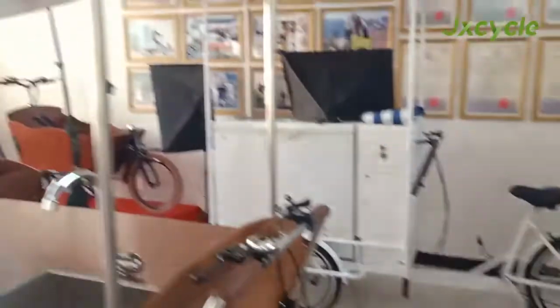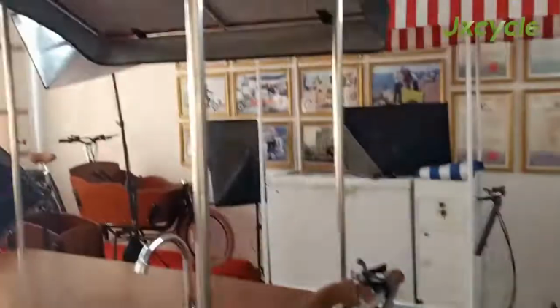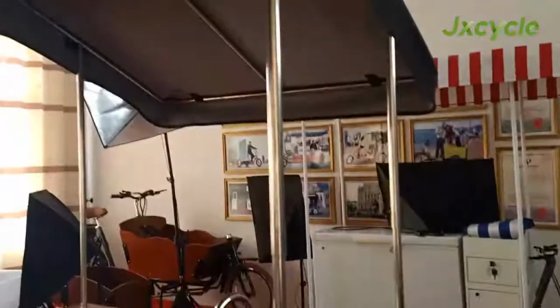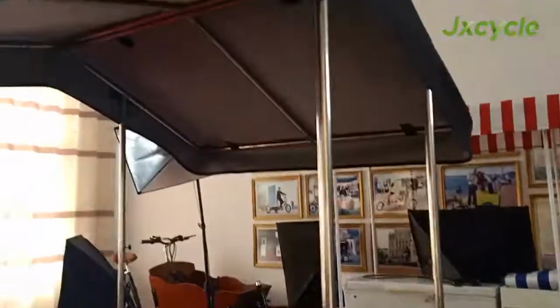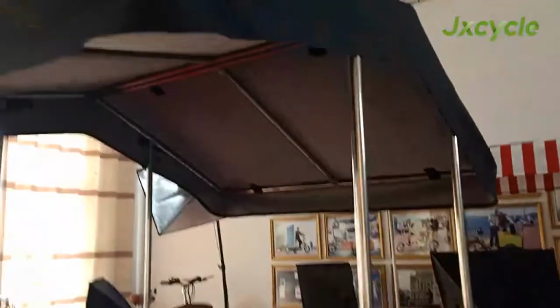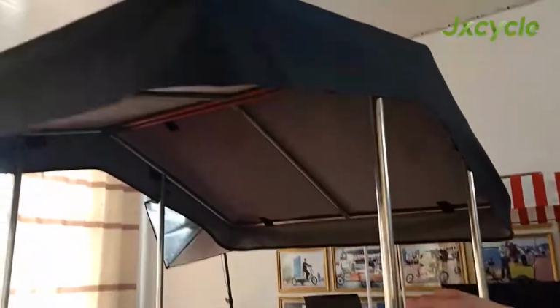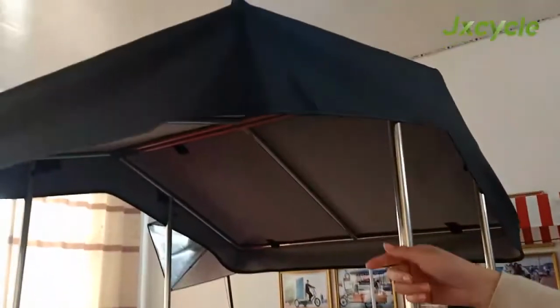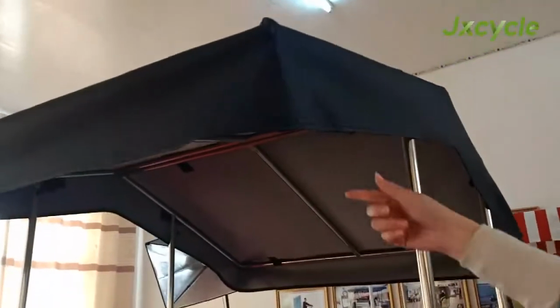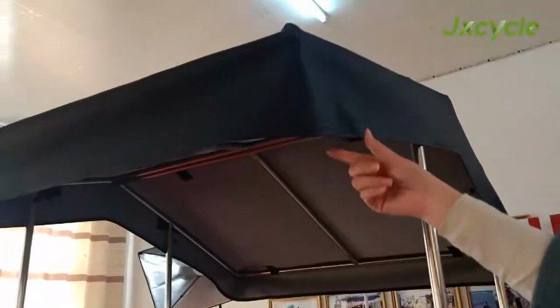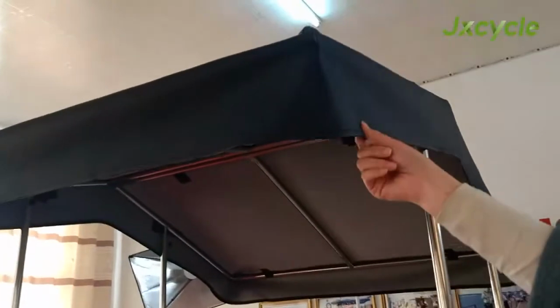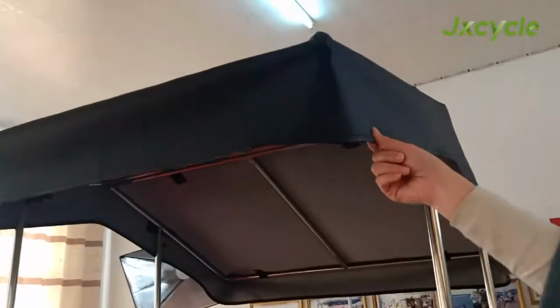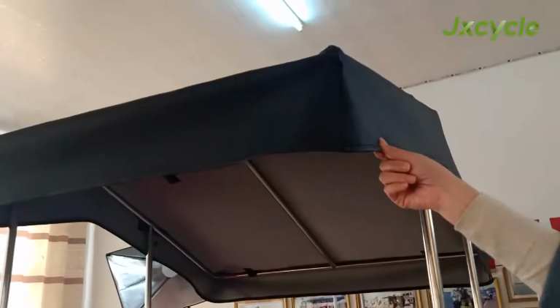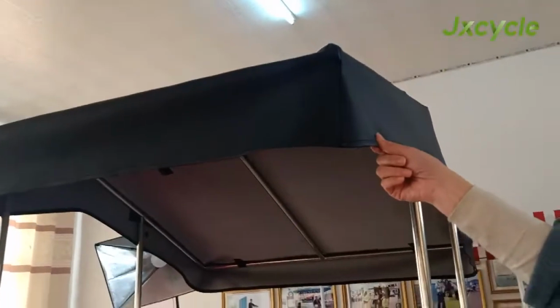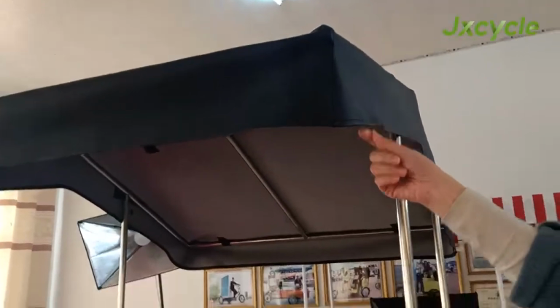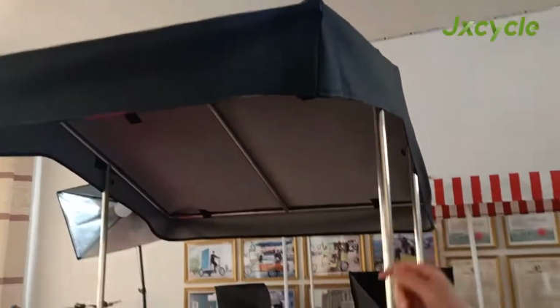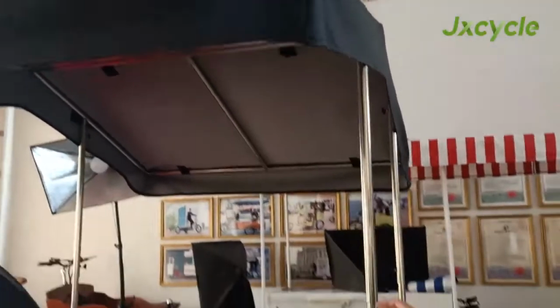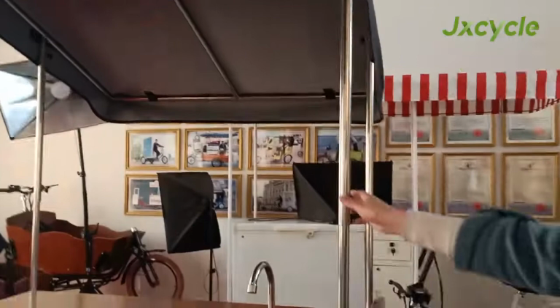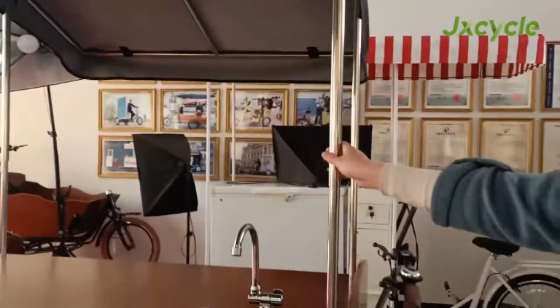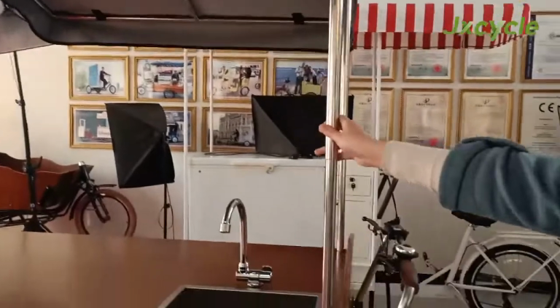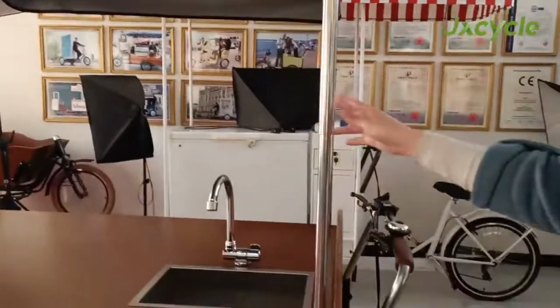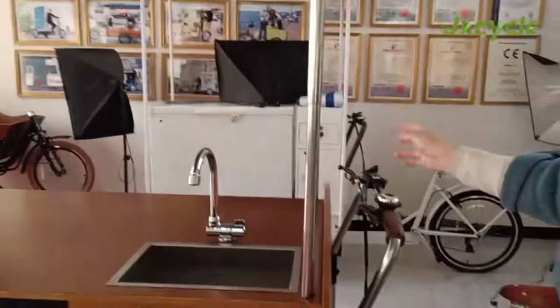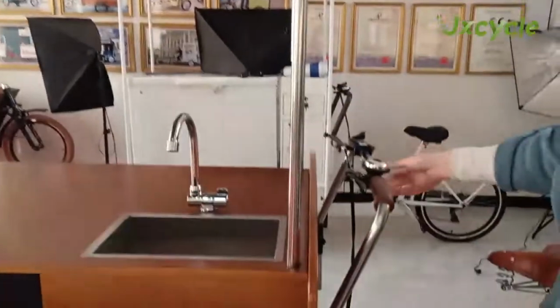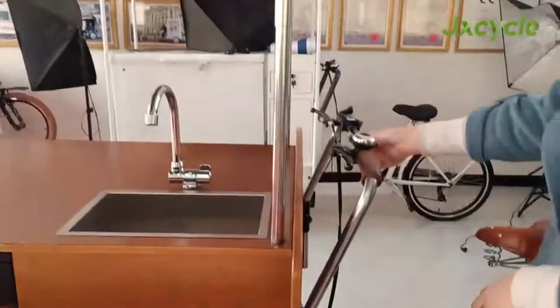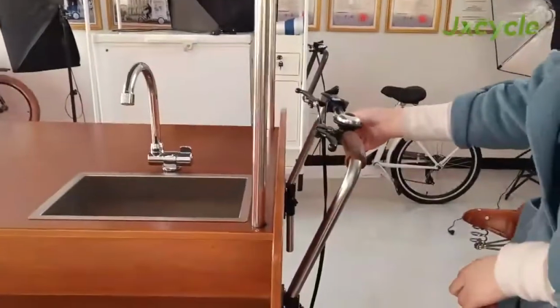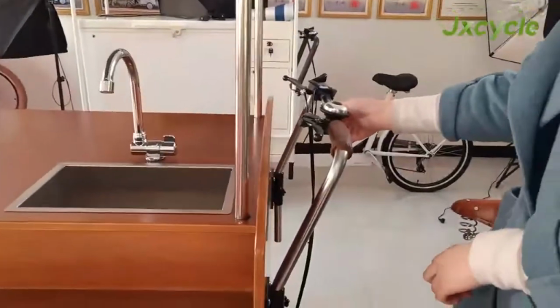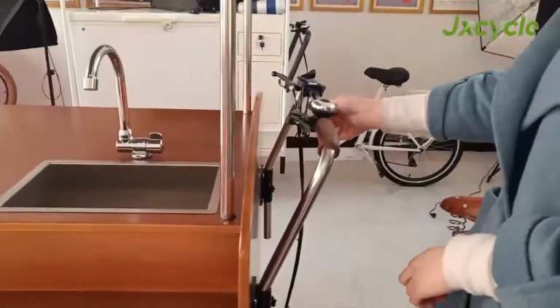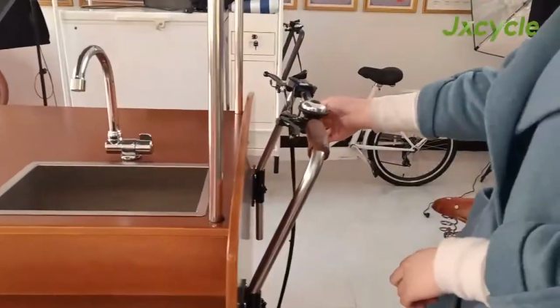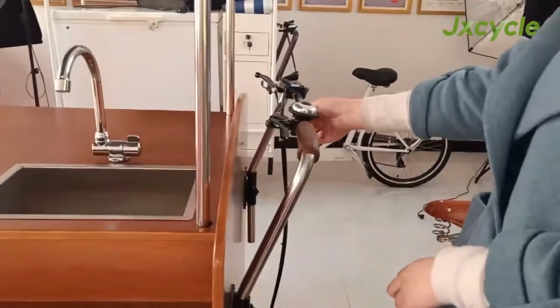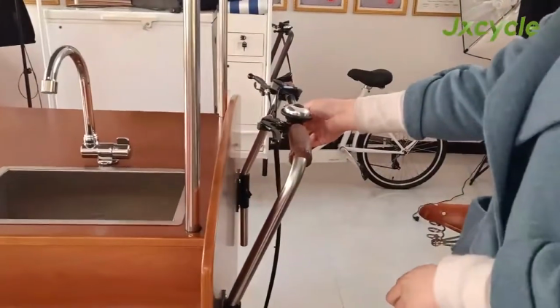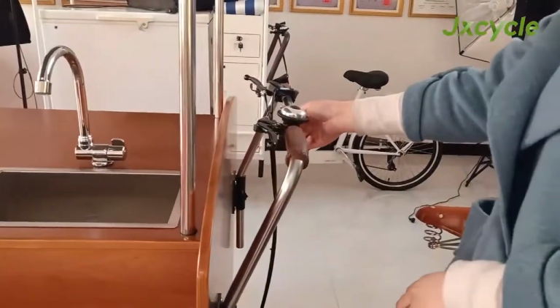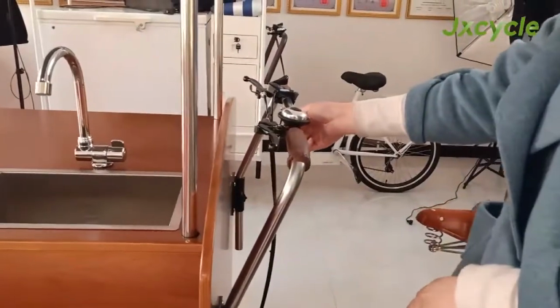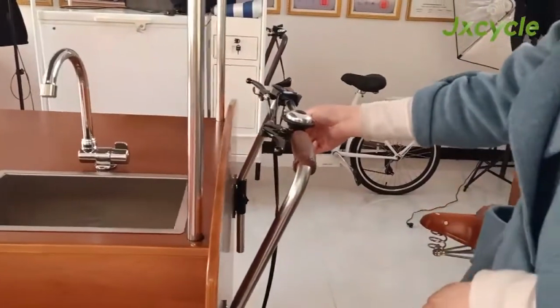This is the waterproof roof. The frame and the handlebar are made from stainless steel.